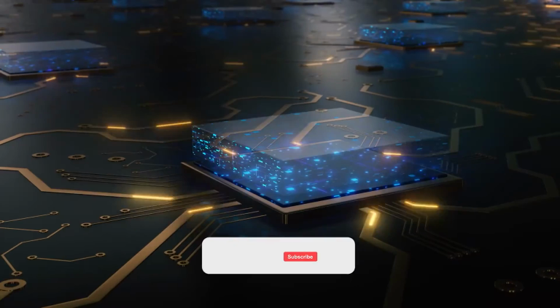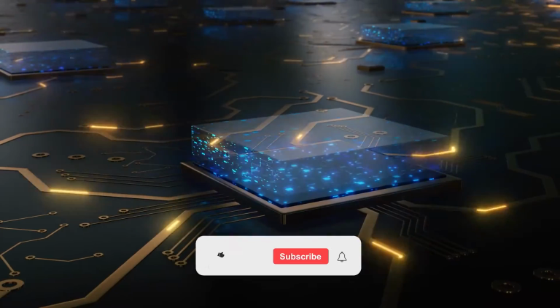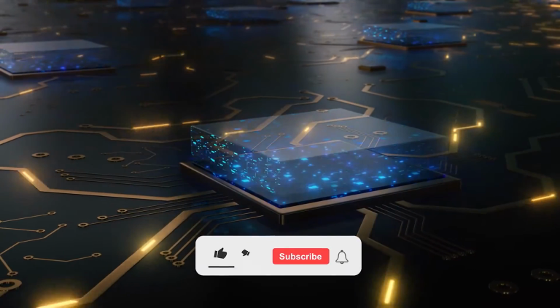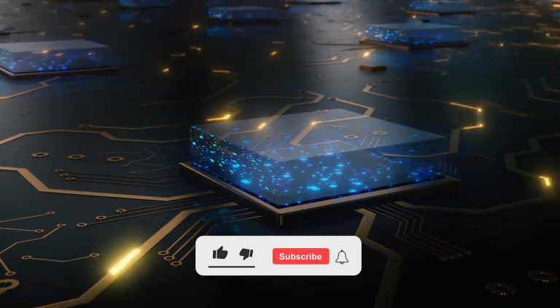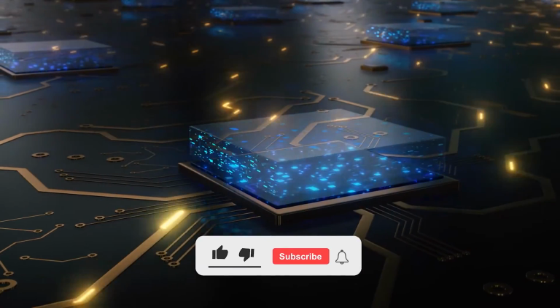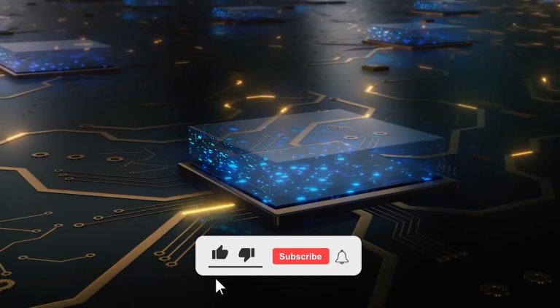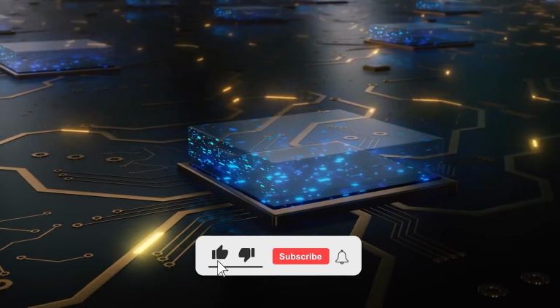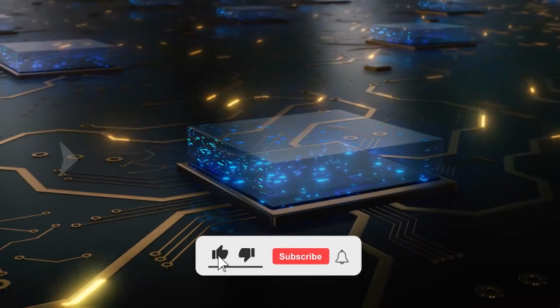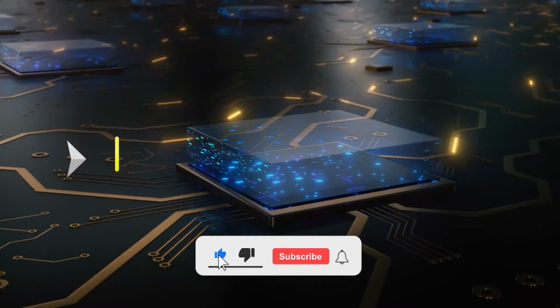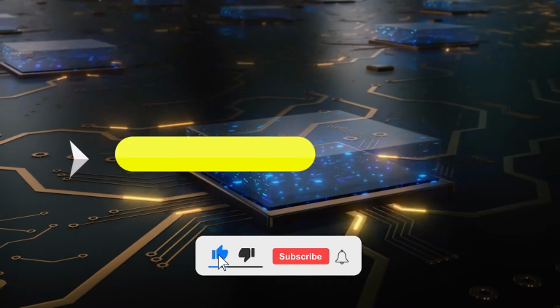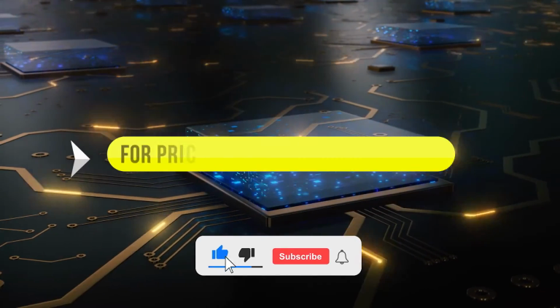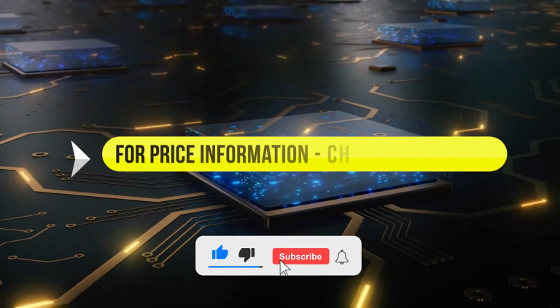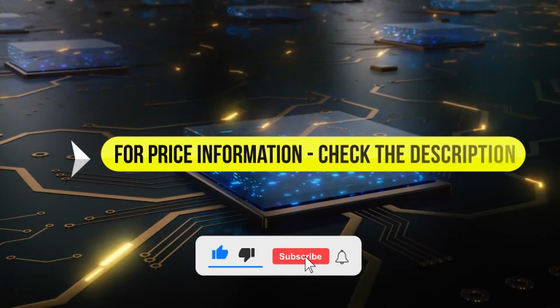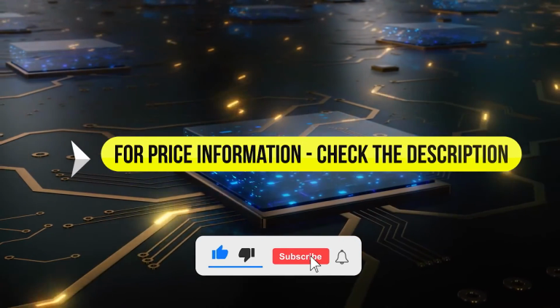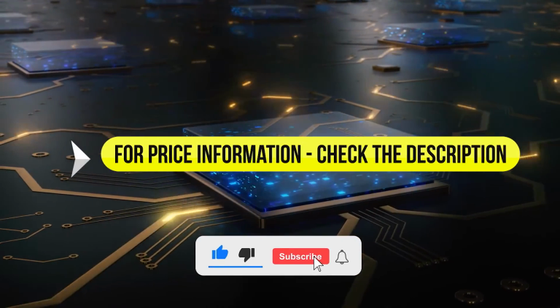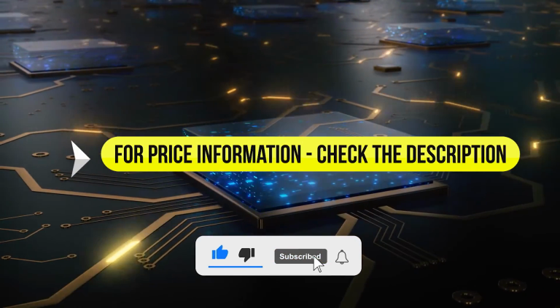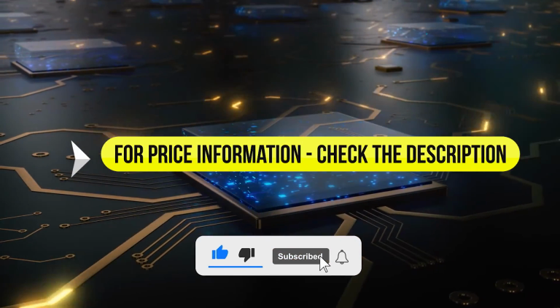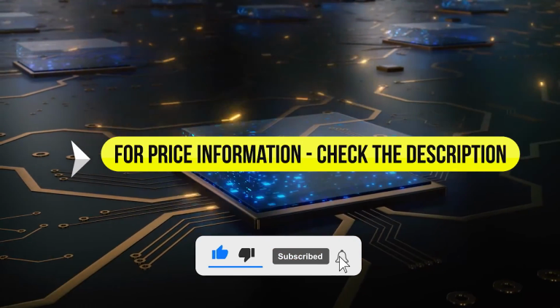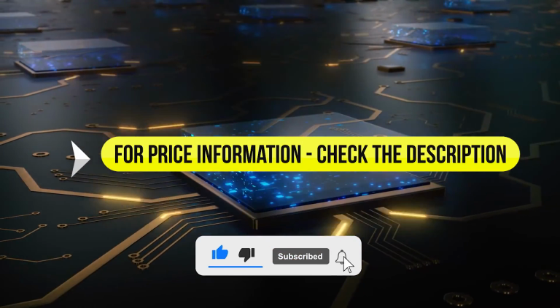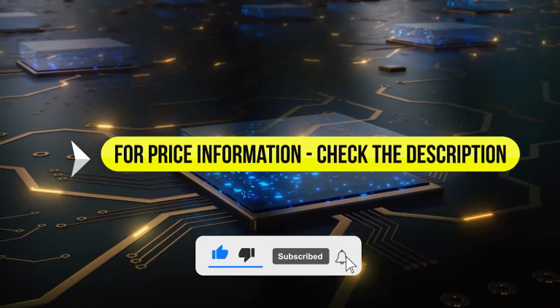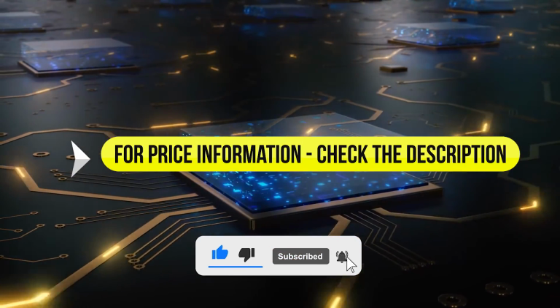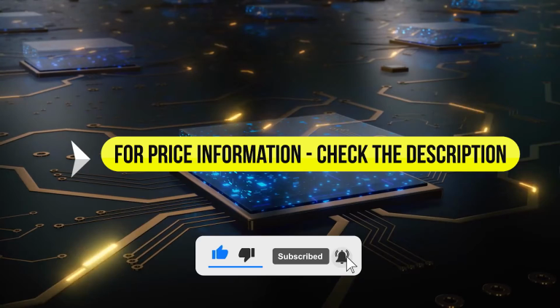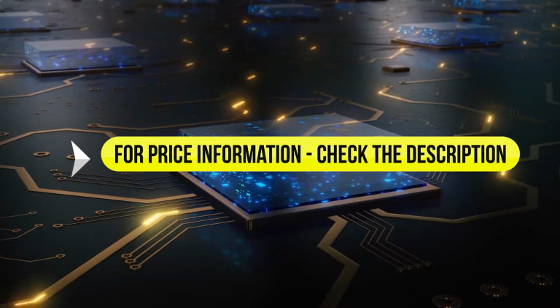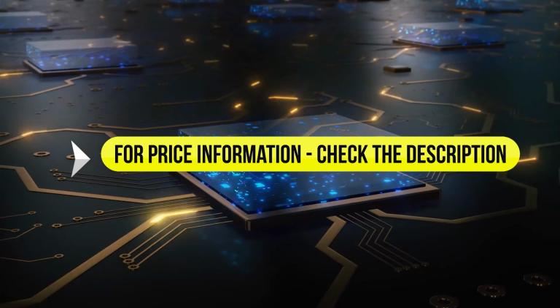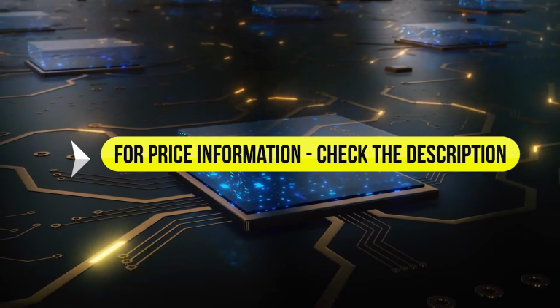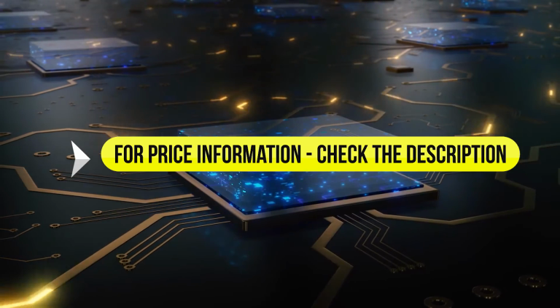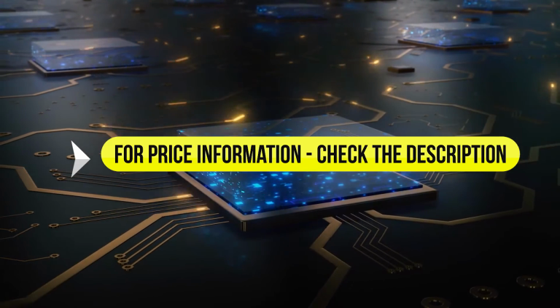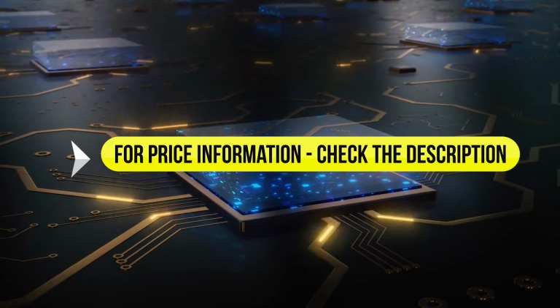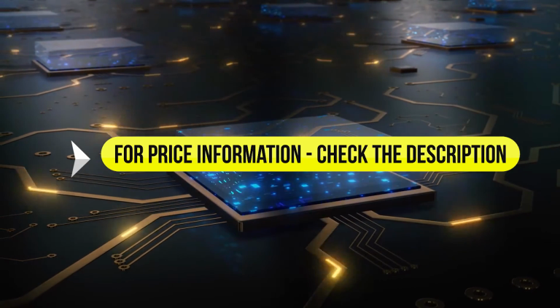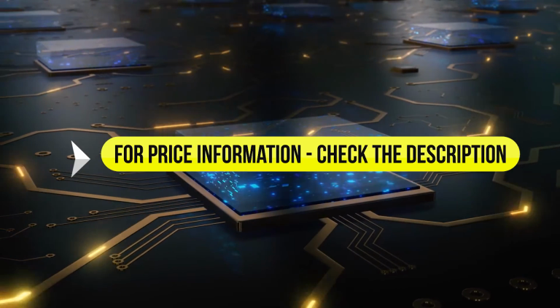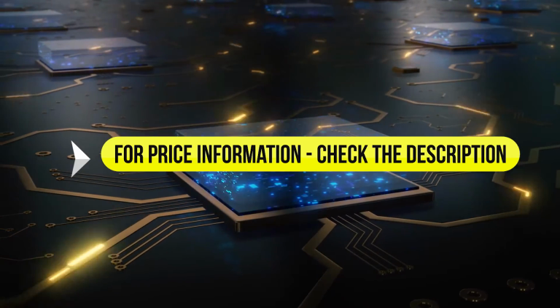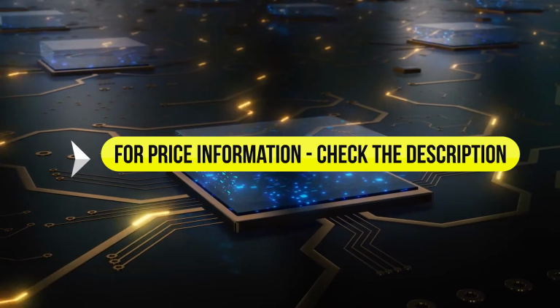With all that said, let's take a look at the roundup. Price information and all motherboards mentioned in the video are available in the description.